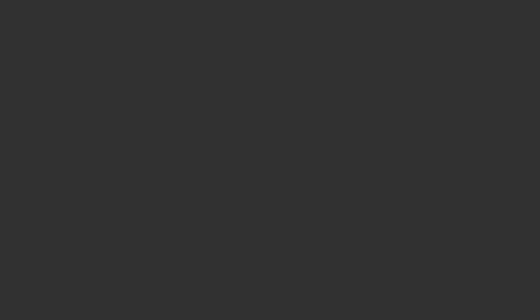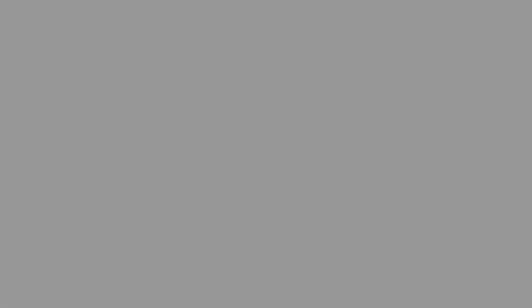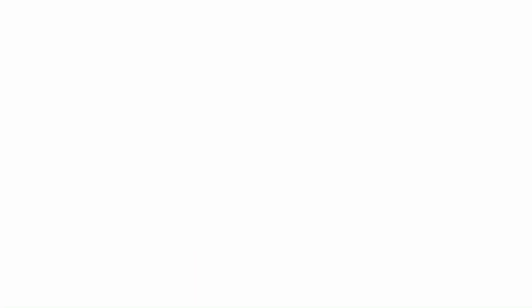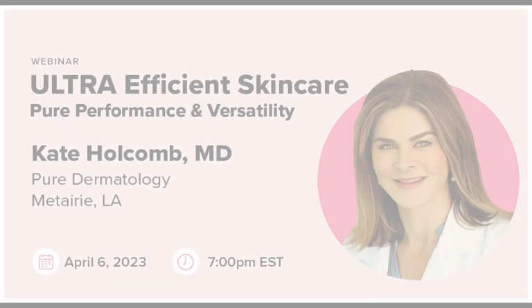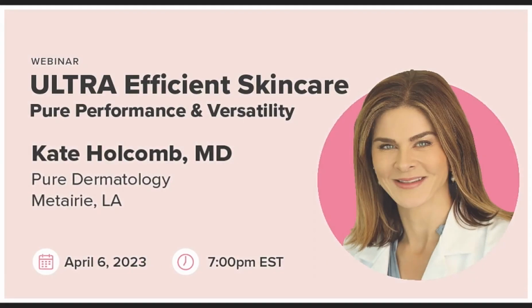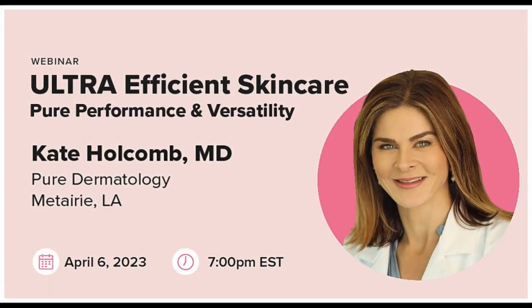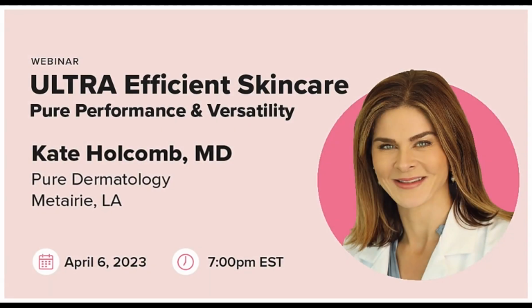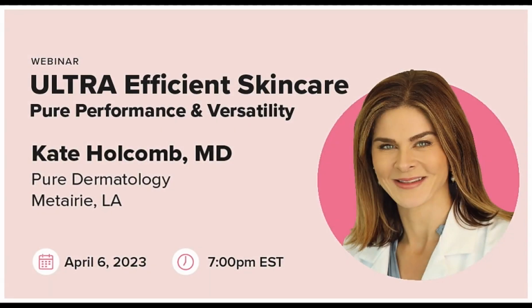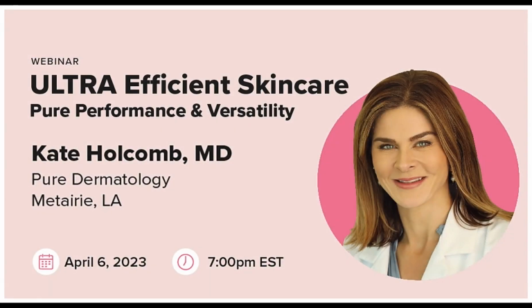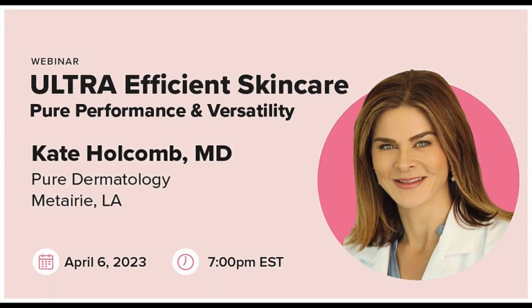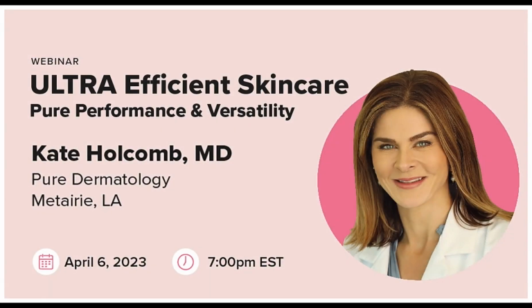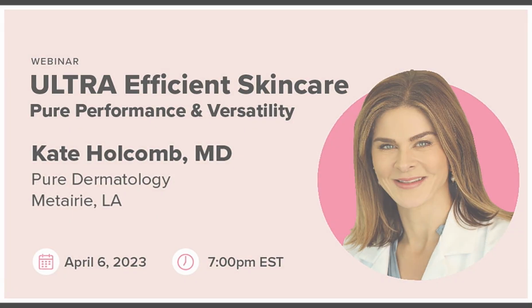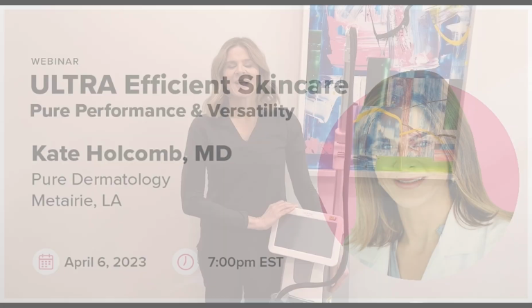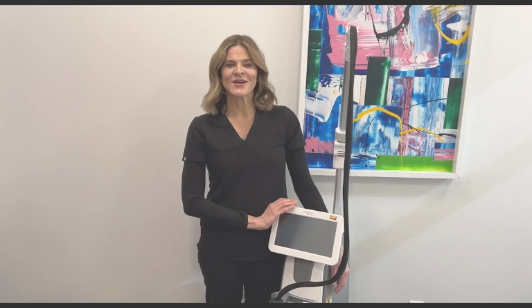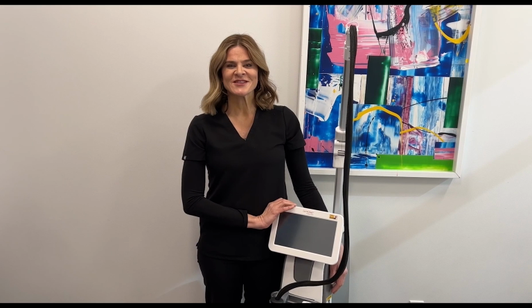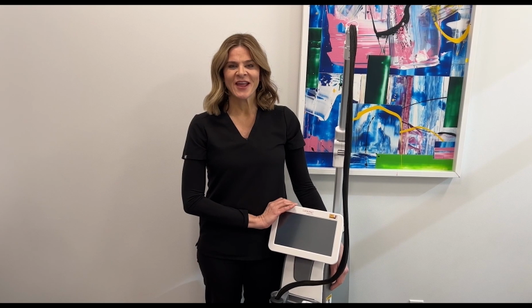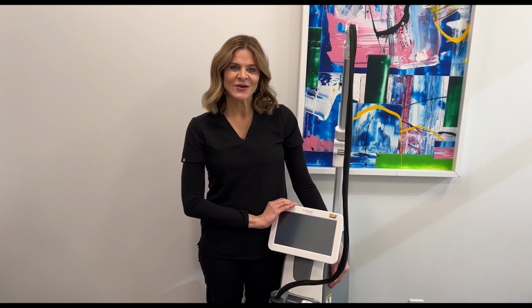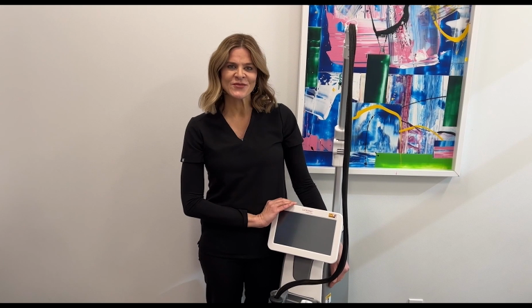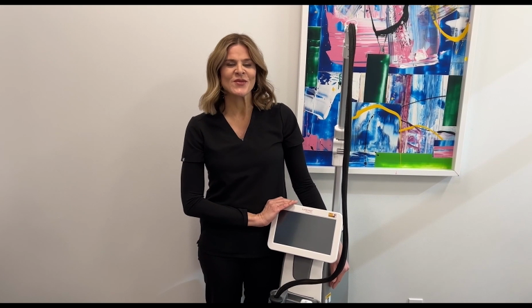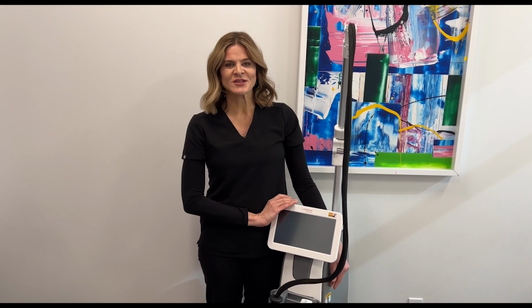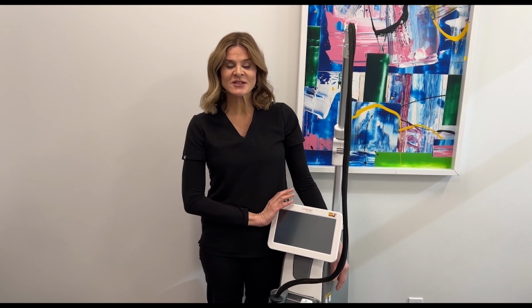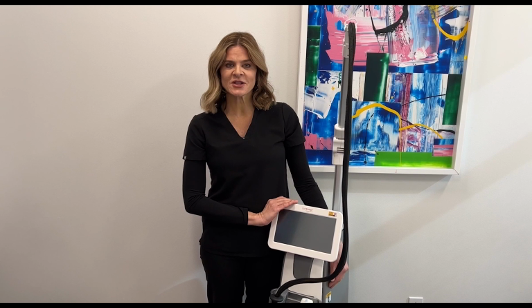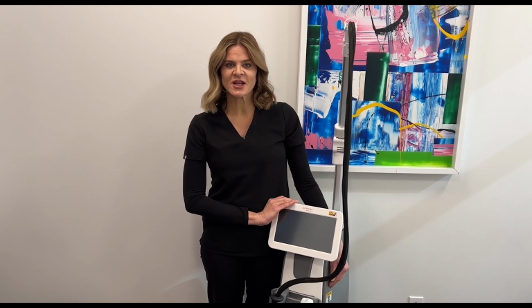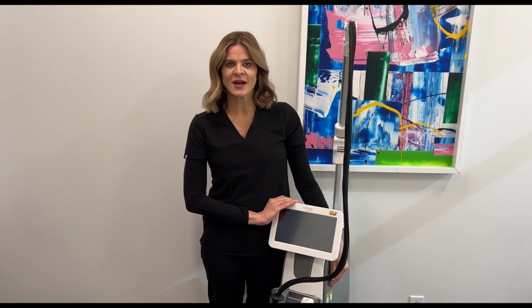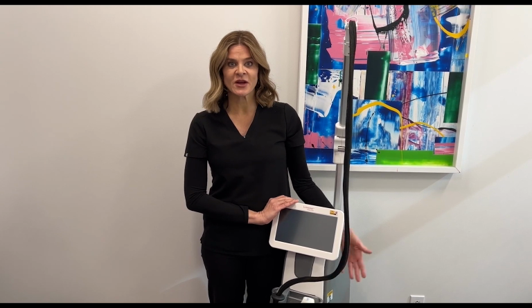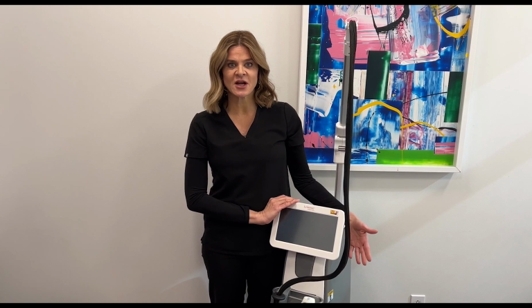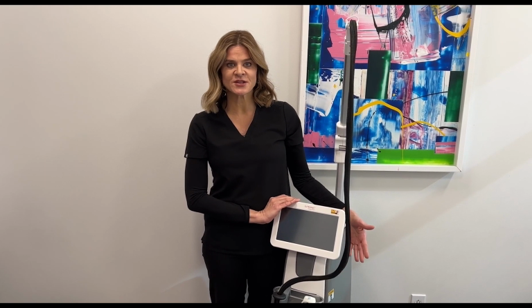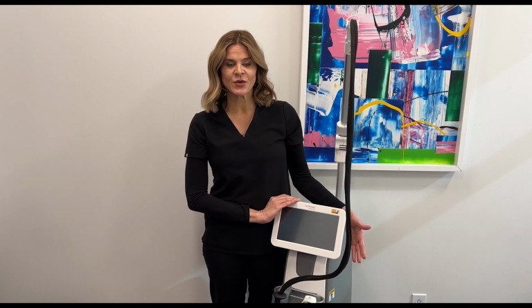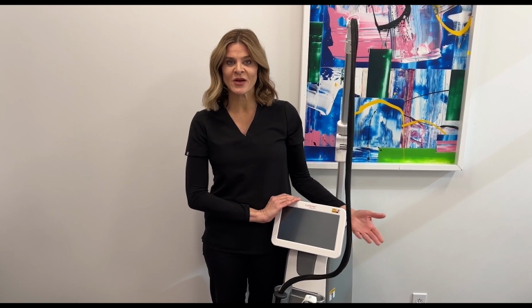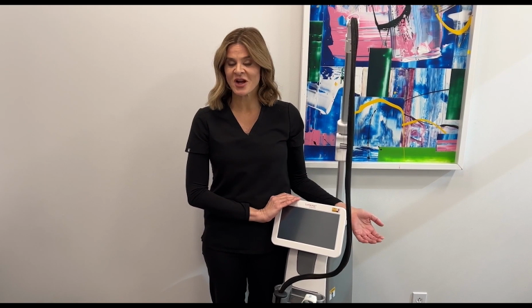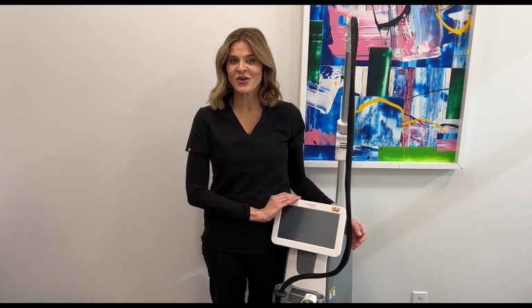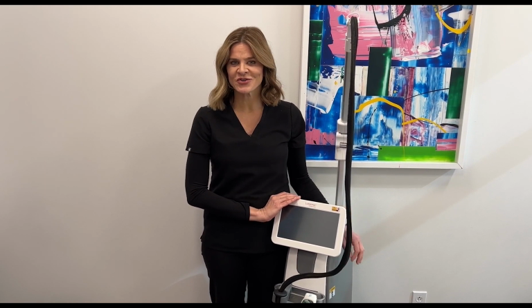Good evening and welcome to our Lutronic webinar featuring Ultra. I'm Dr. Kate Holcomb from Pure Dermatology and I'm here to talk to you about Lutronic Ultra.